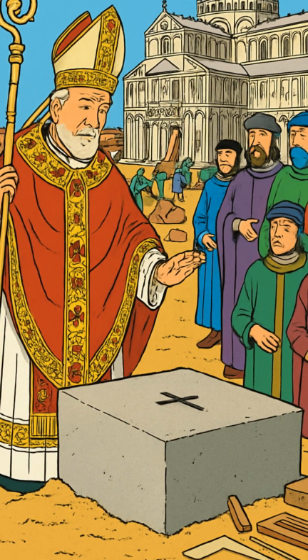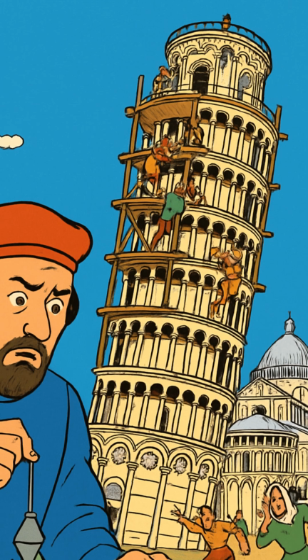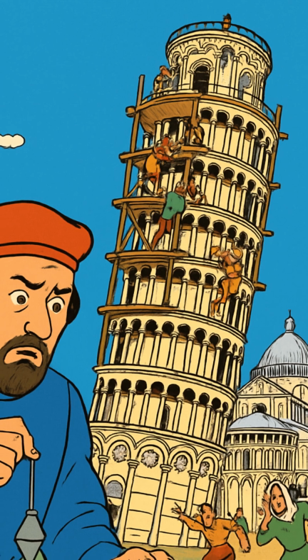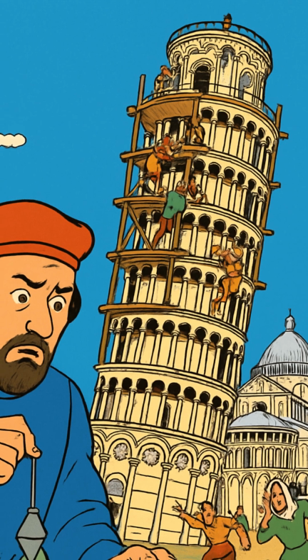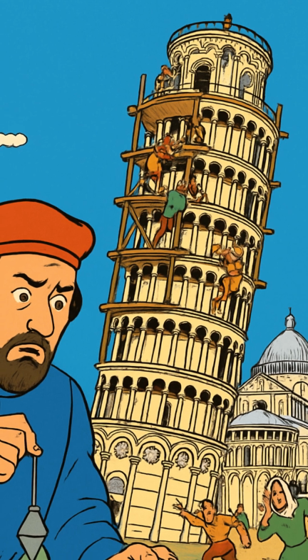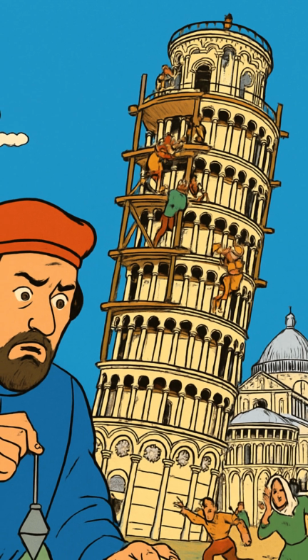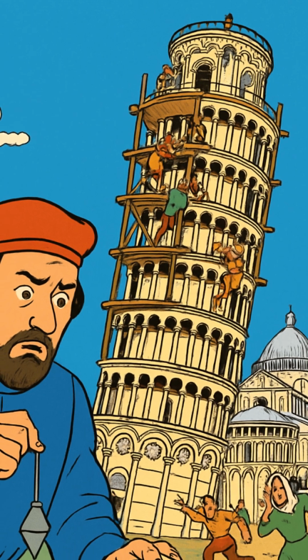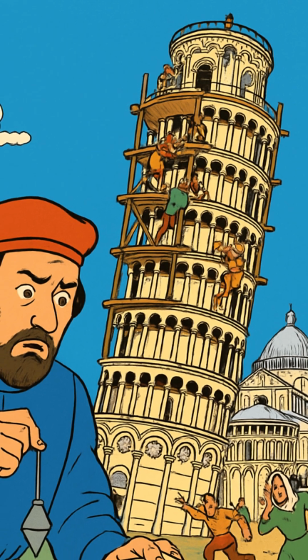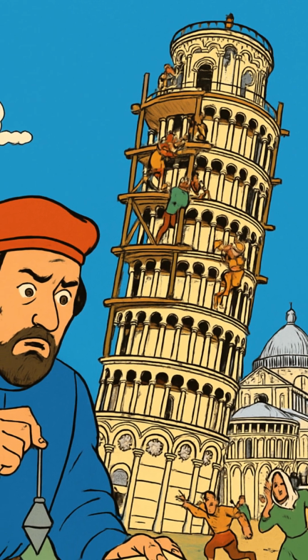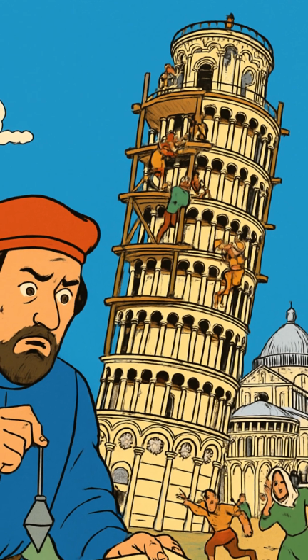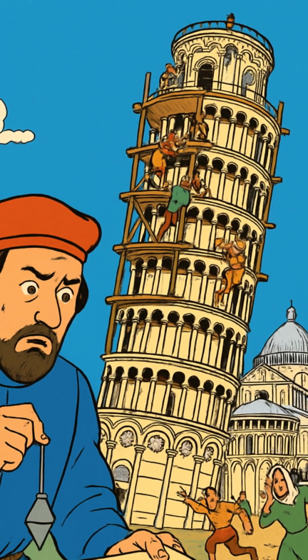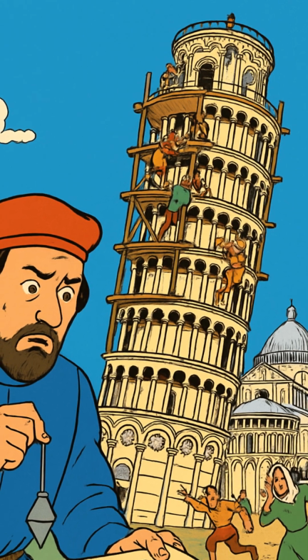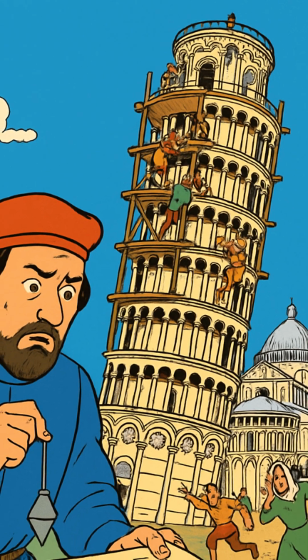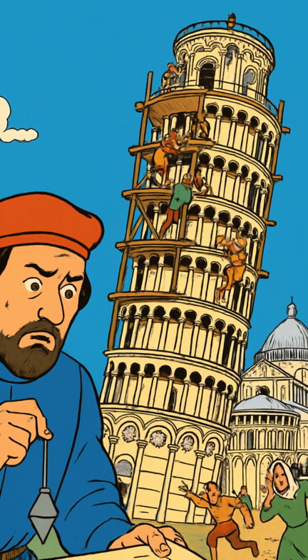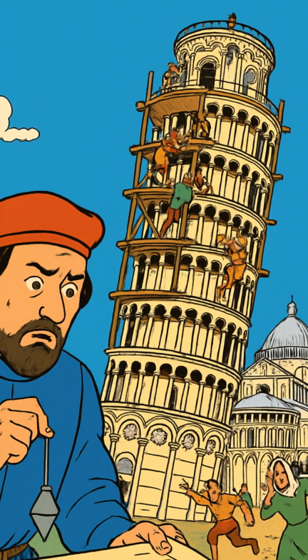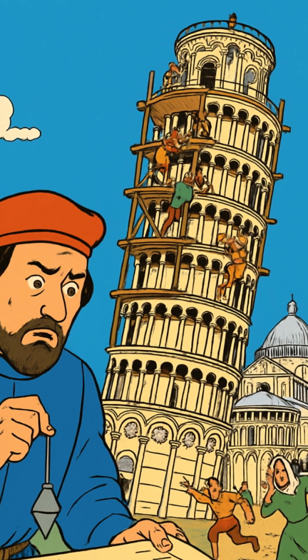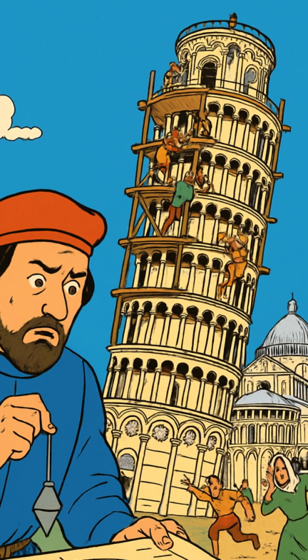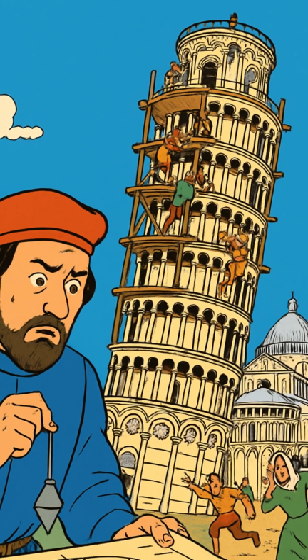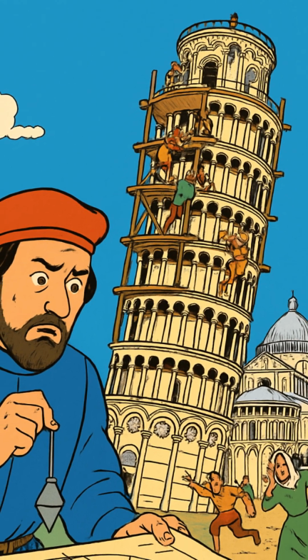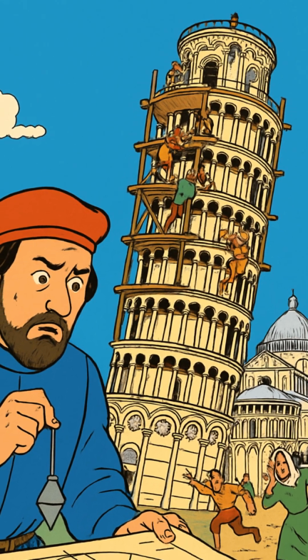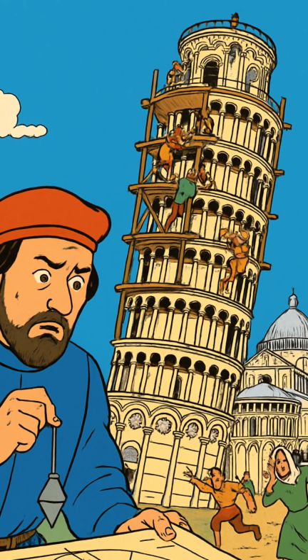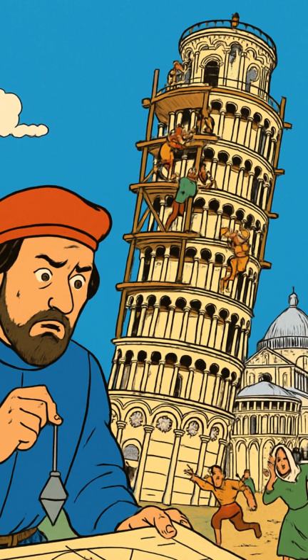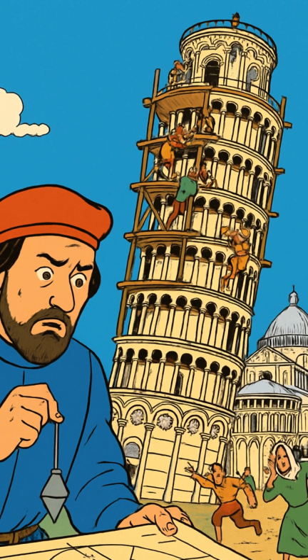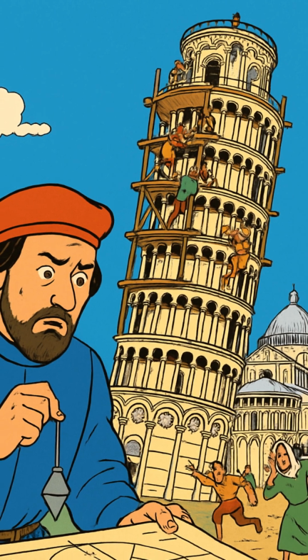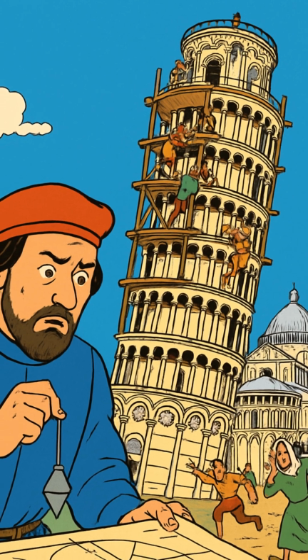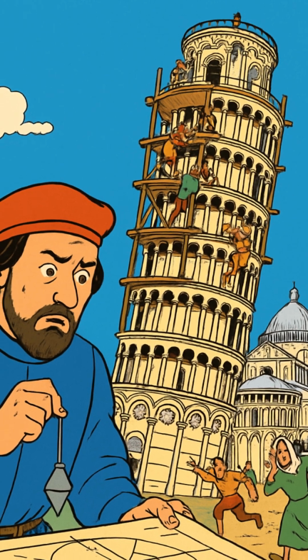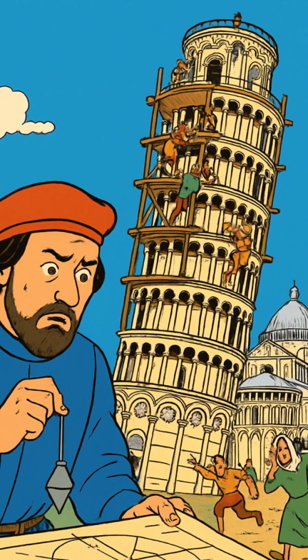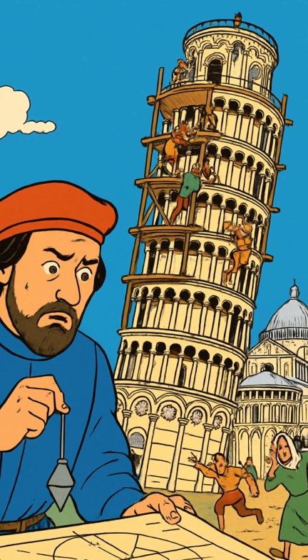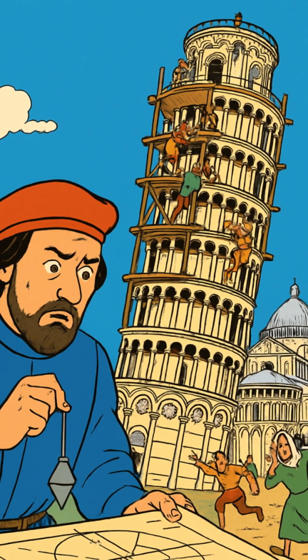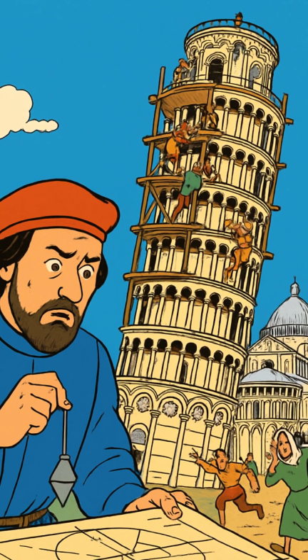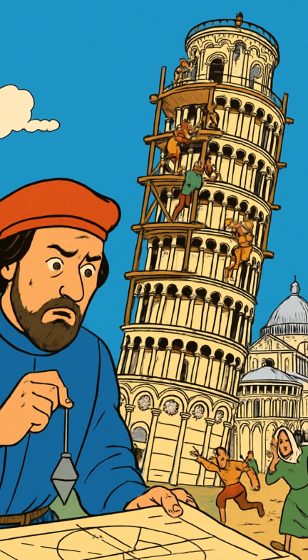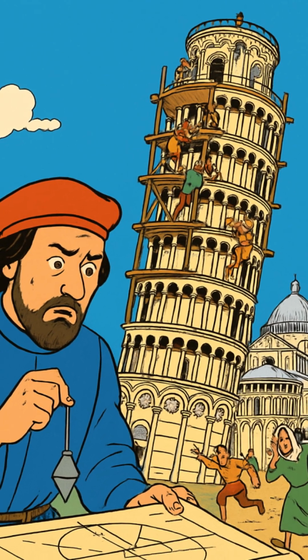When they finally resumed building in 1272, each new floor made it worse. The tower was slowly toppling toward the cathedral below, threatening to crush everything.